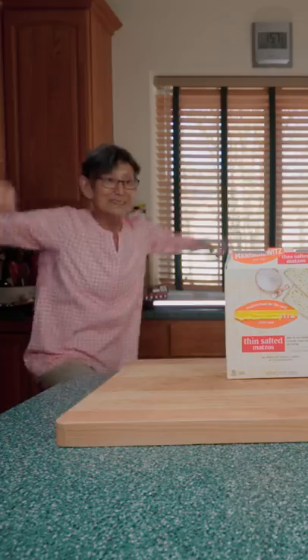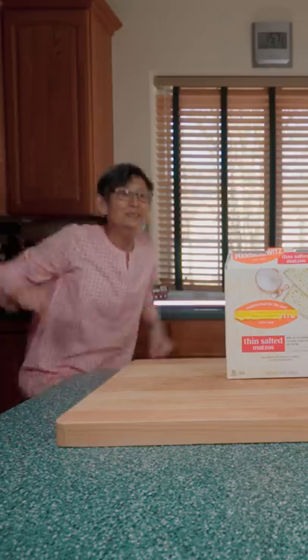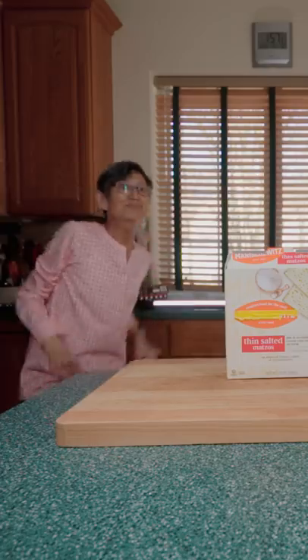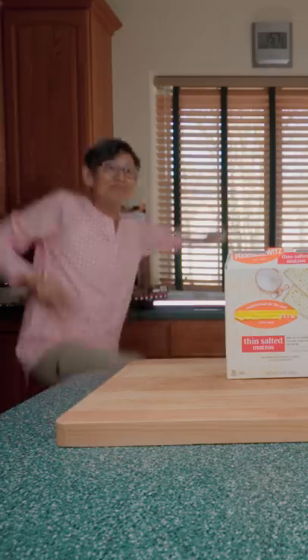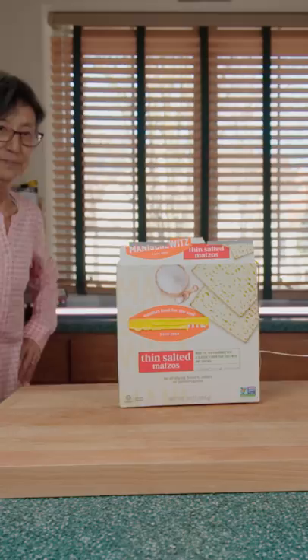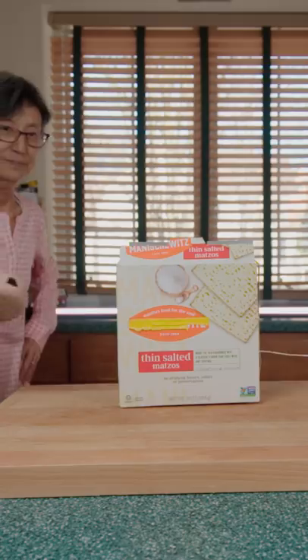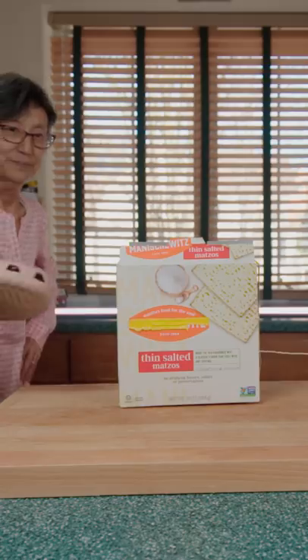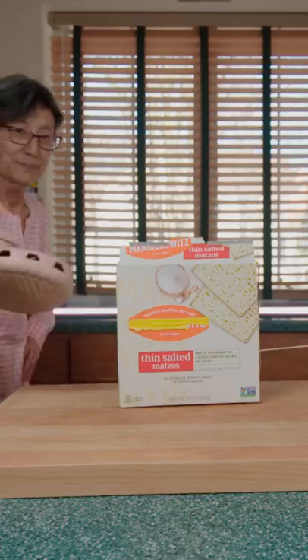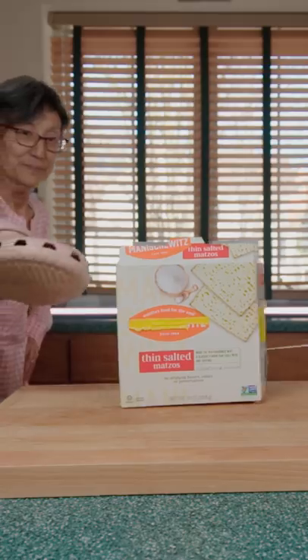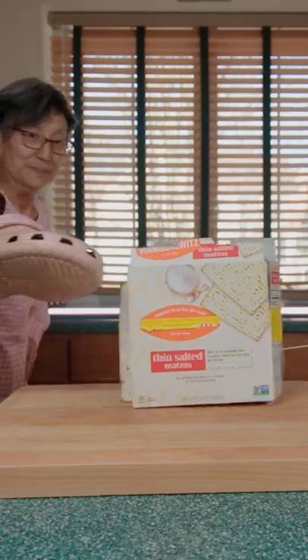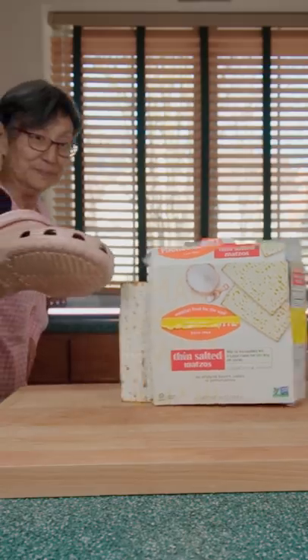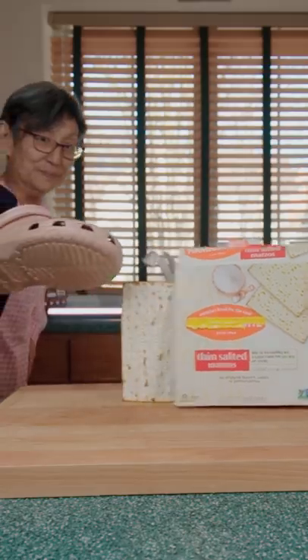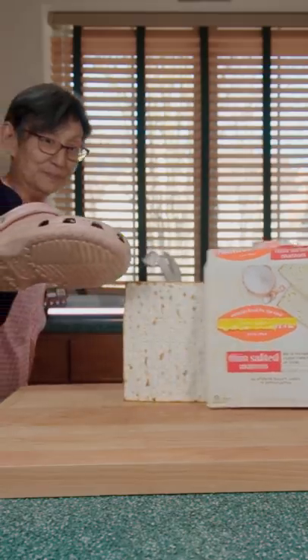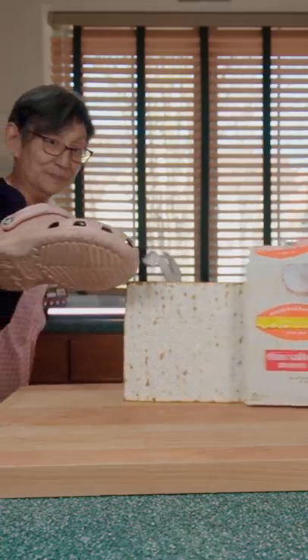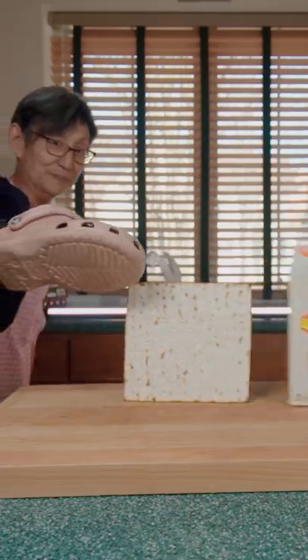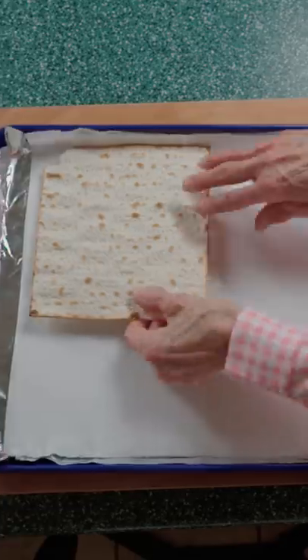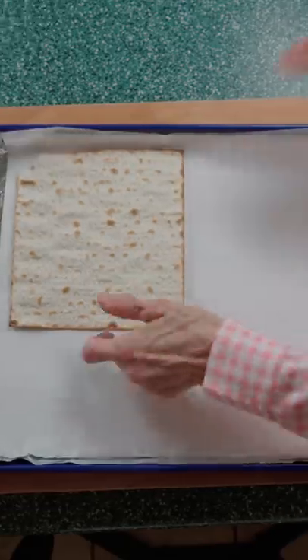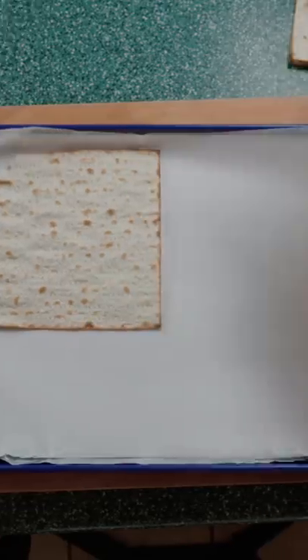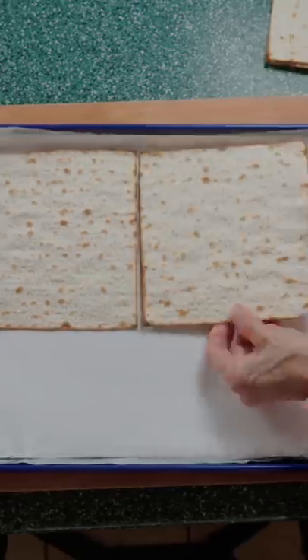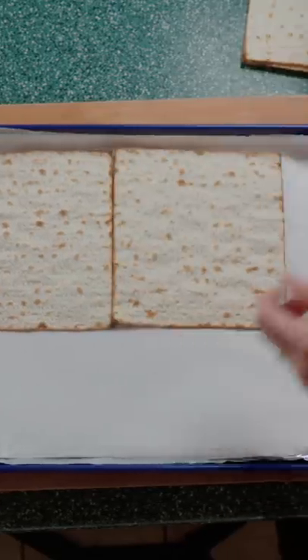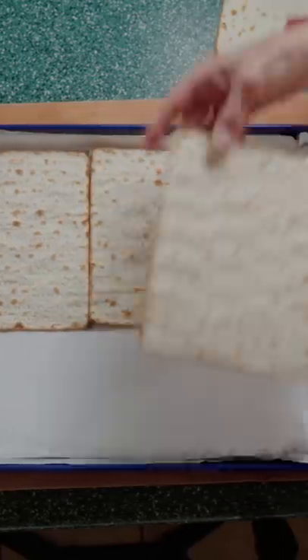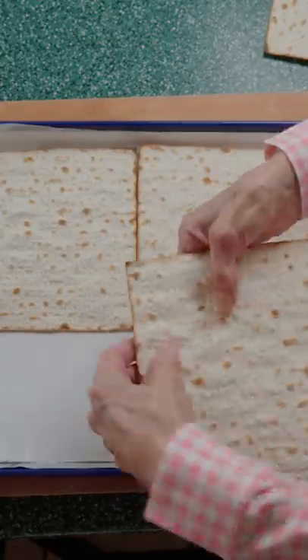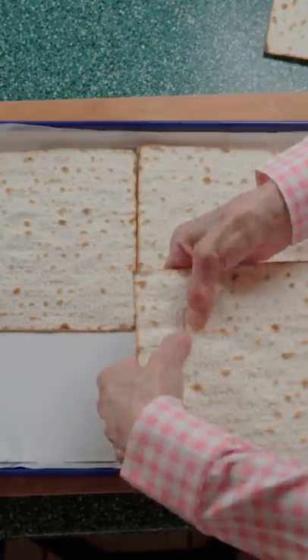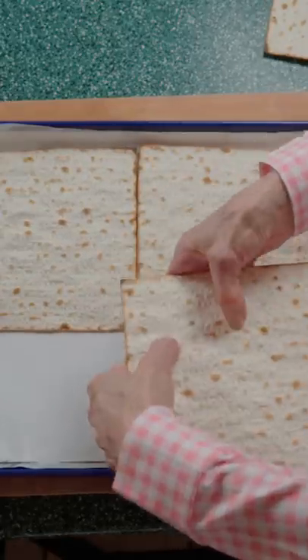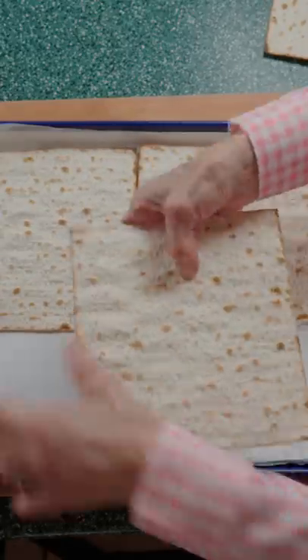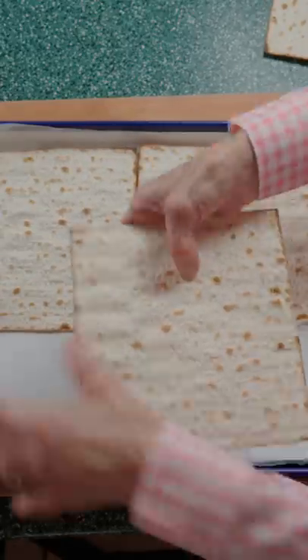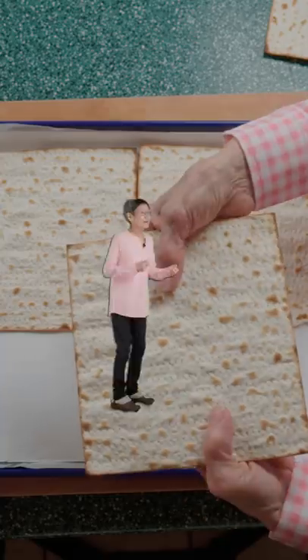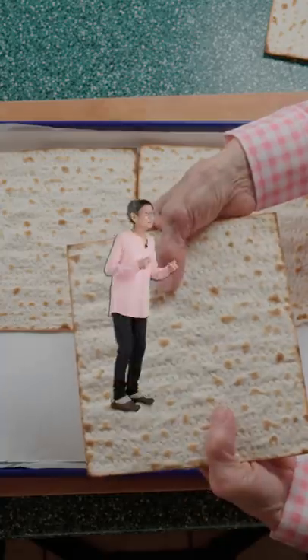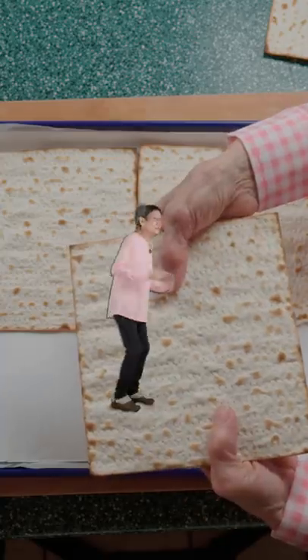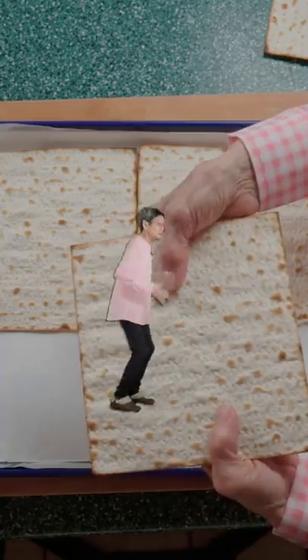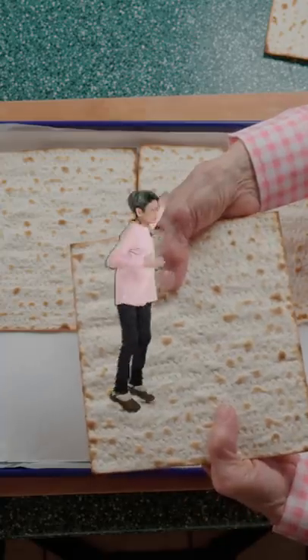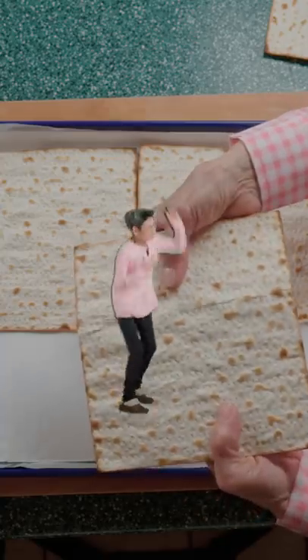Start by kicking the matzah out of the box. Lay on a baking tray — you might have to karate chop them.